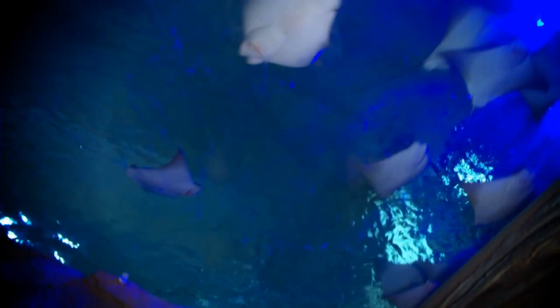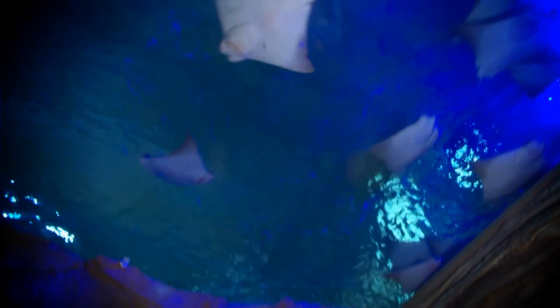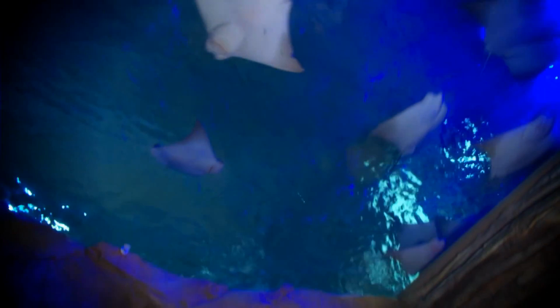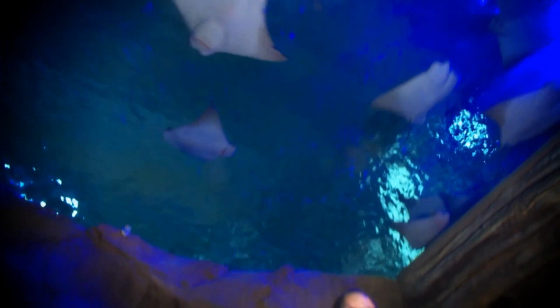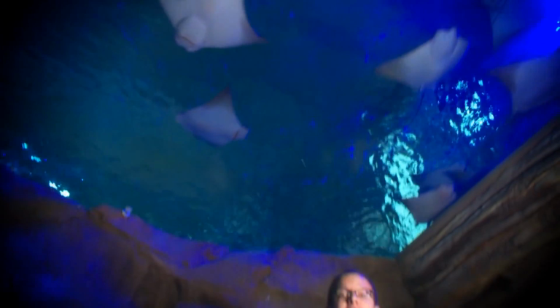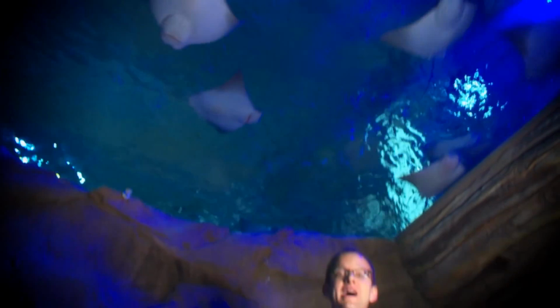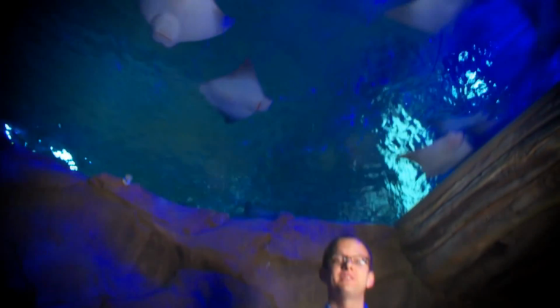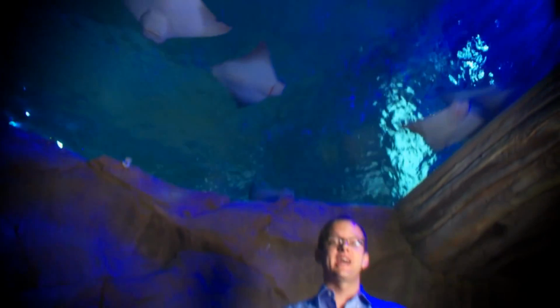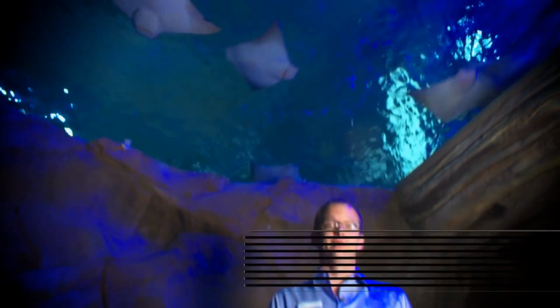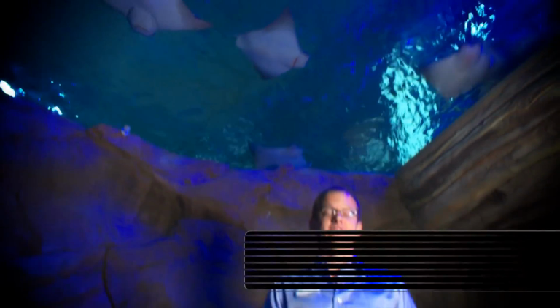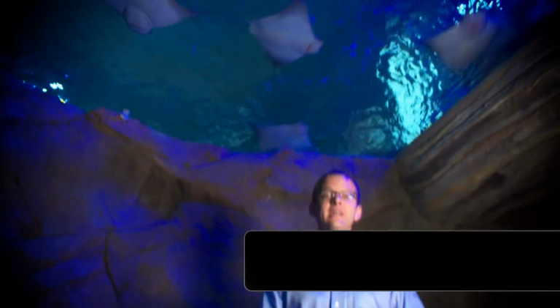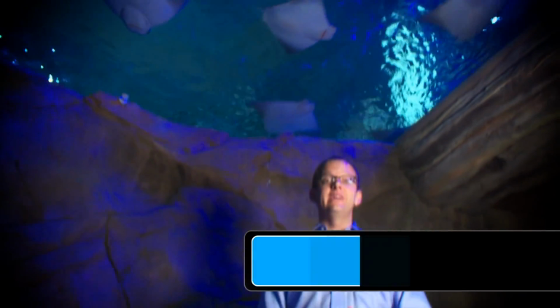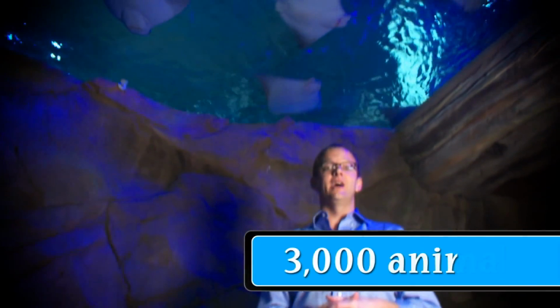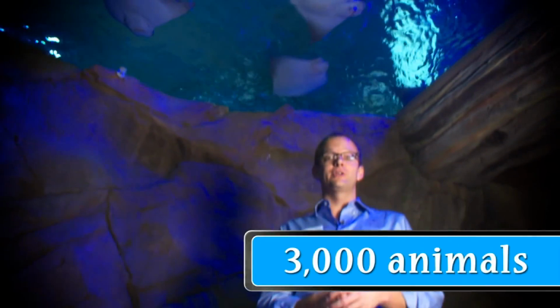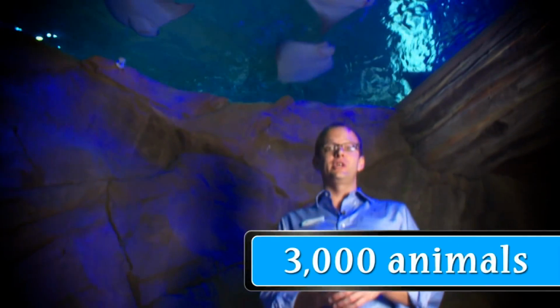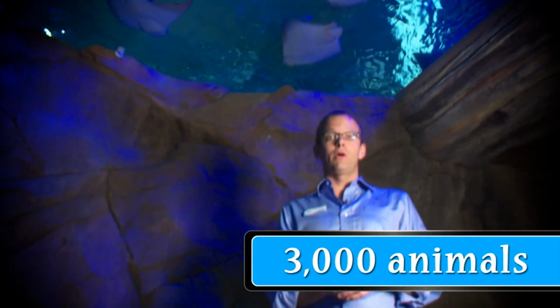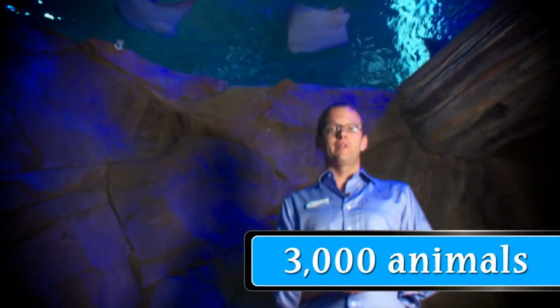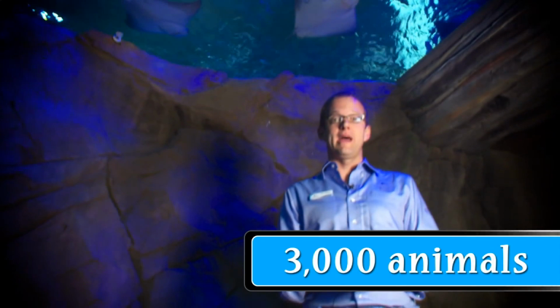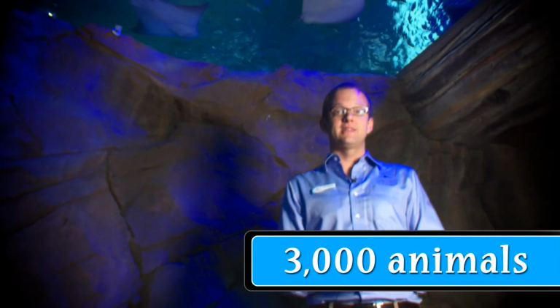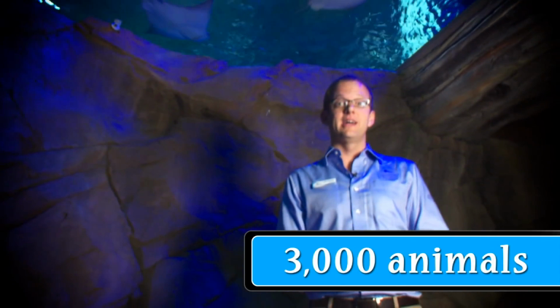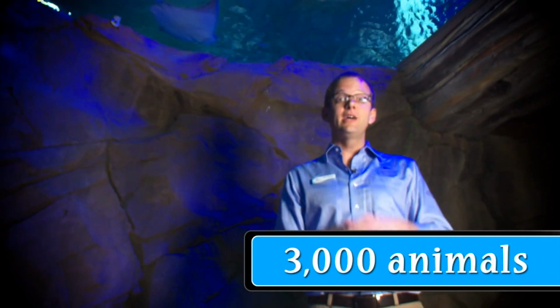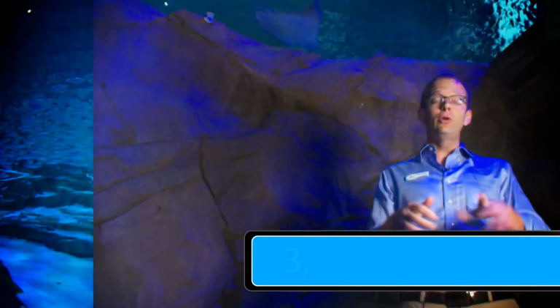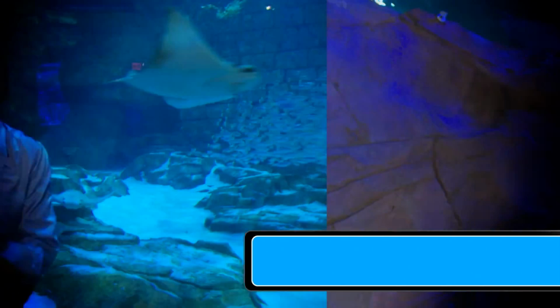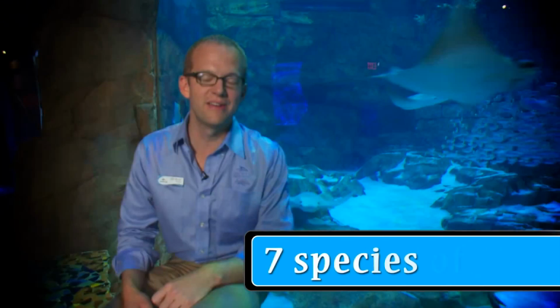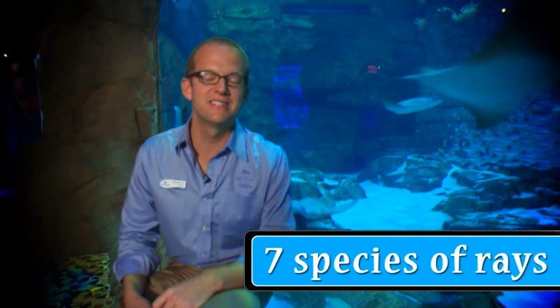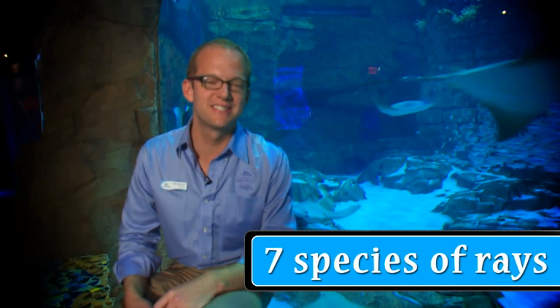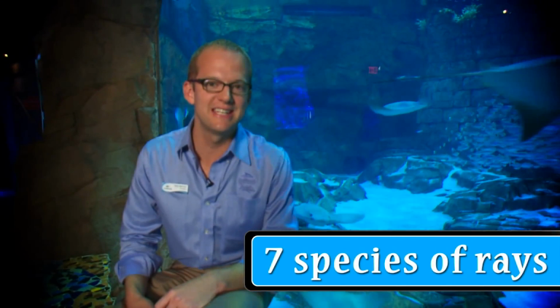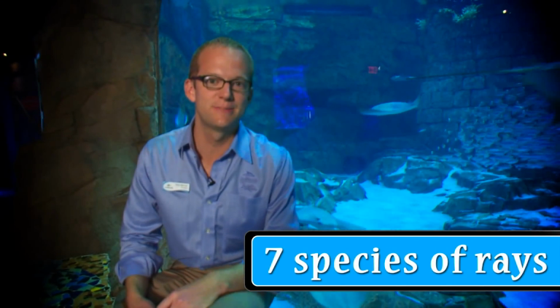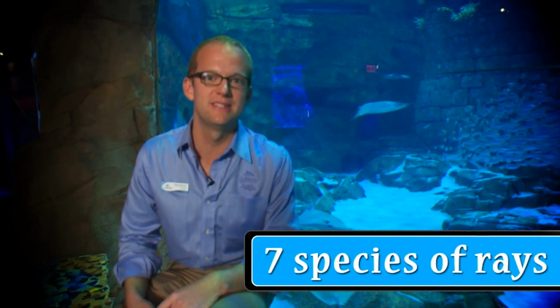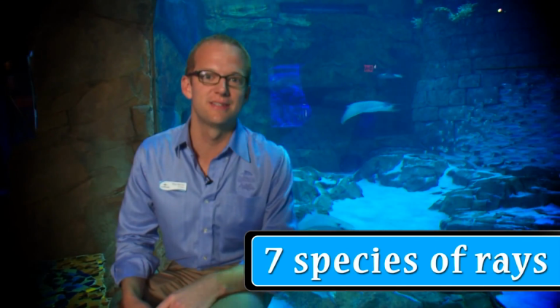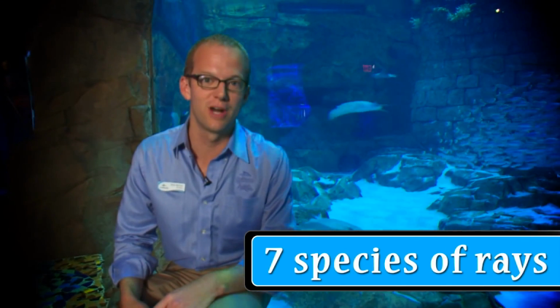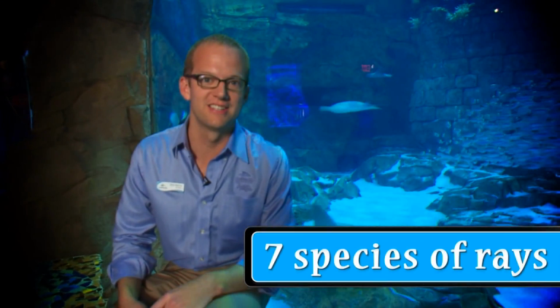There are over 3,000 animals living in the undersea world of Manta, including seven distinct species of rays.